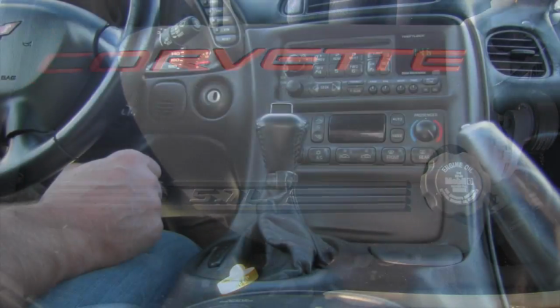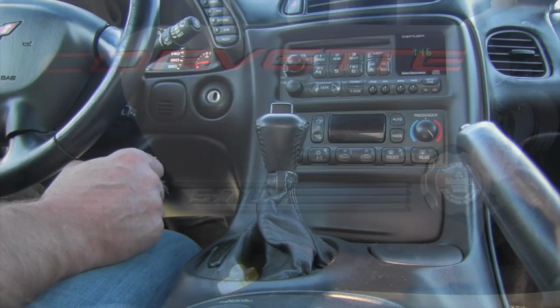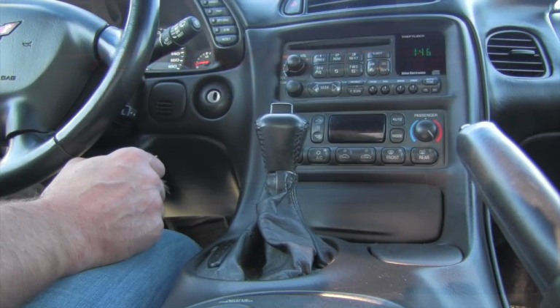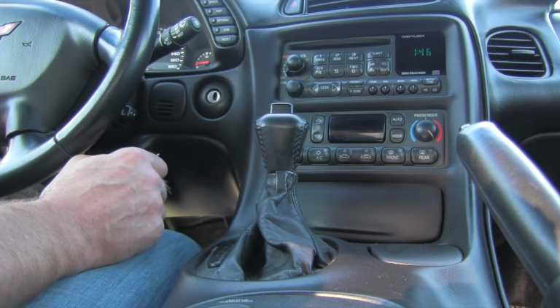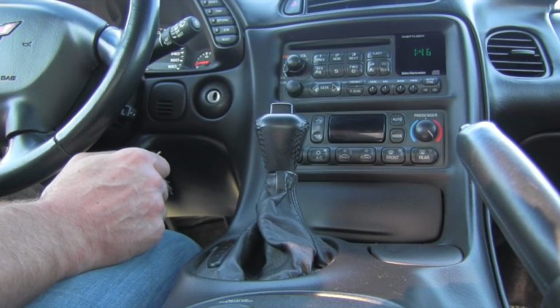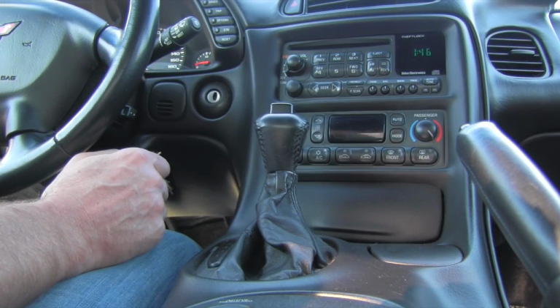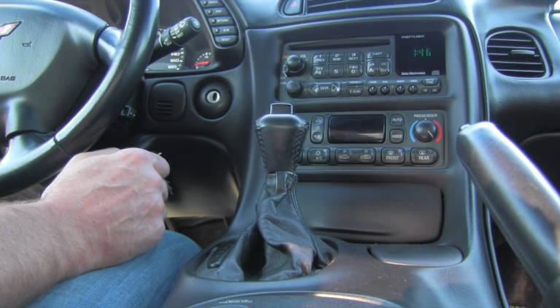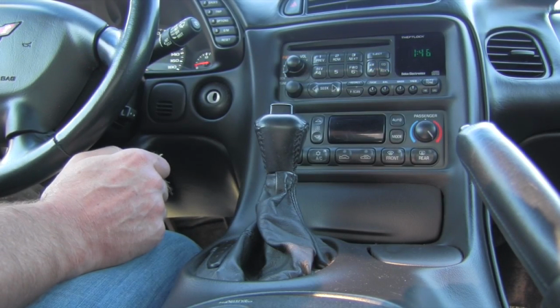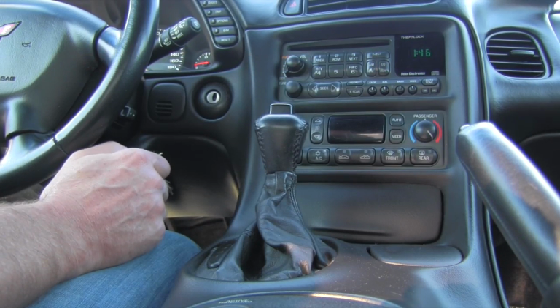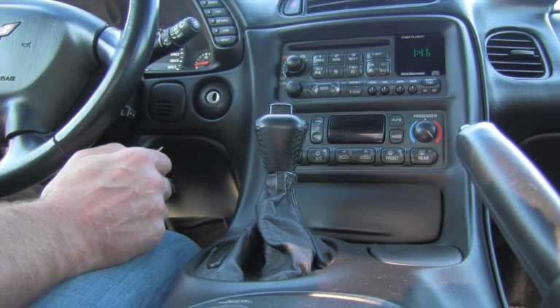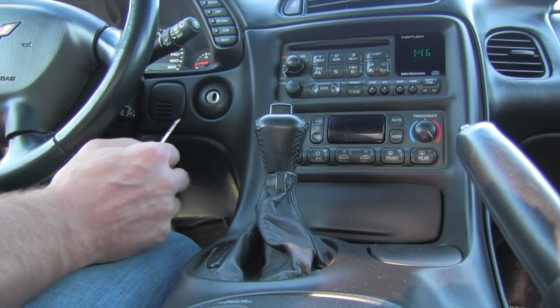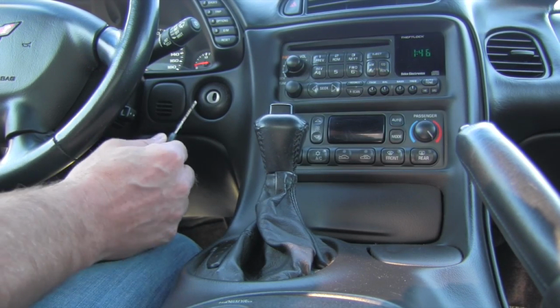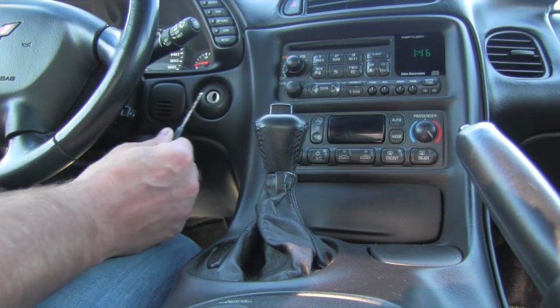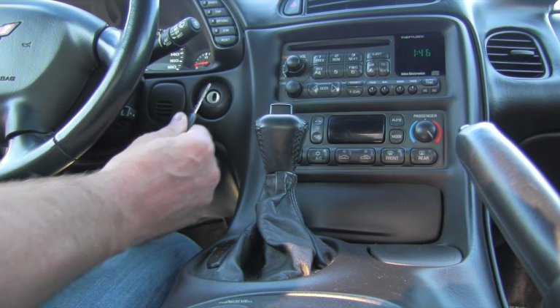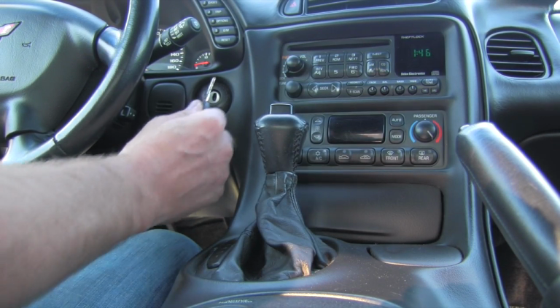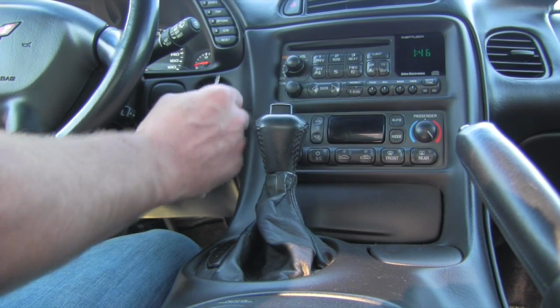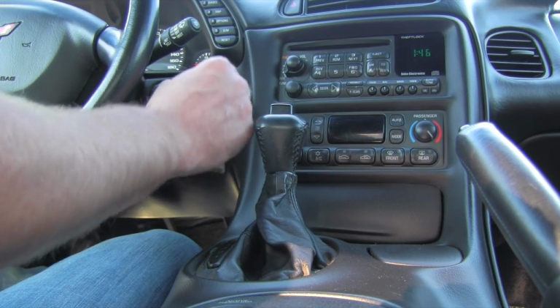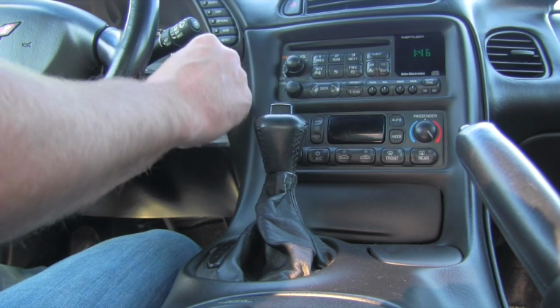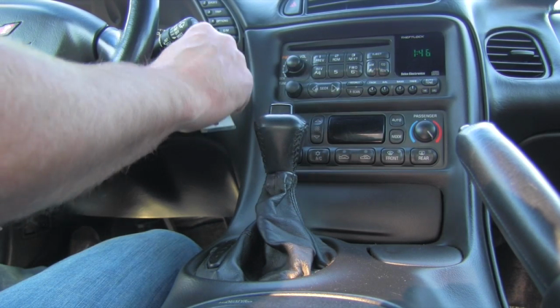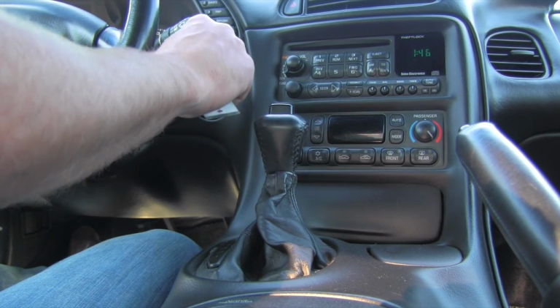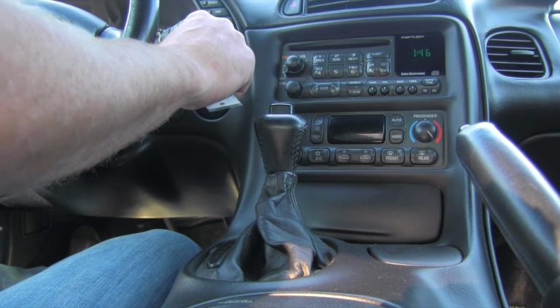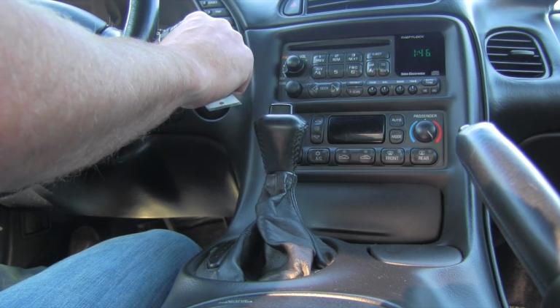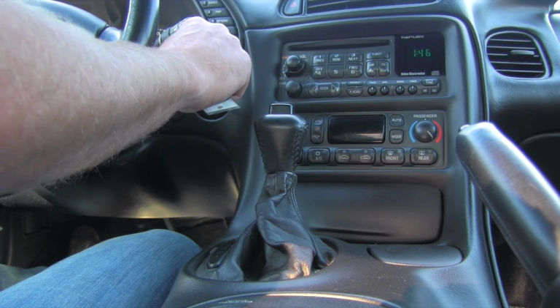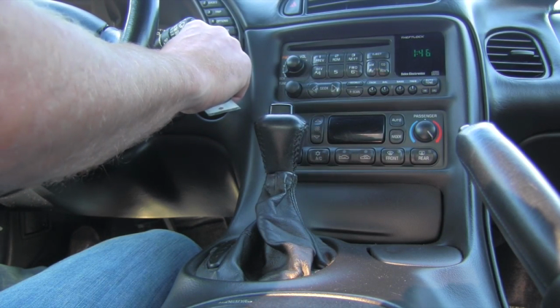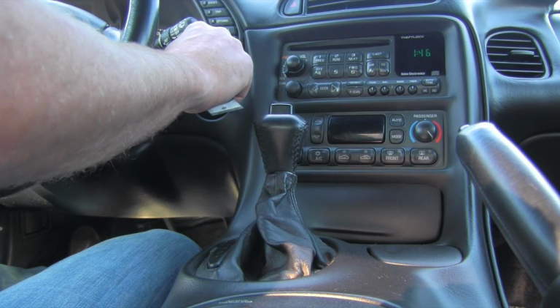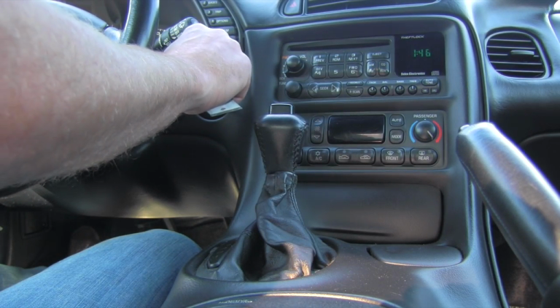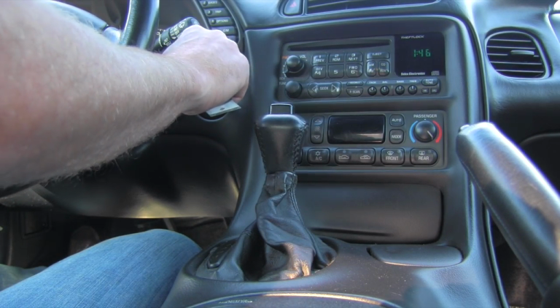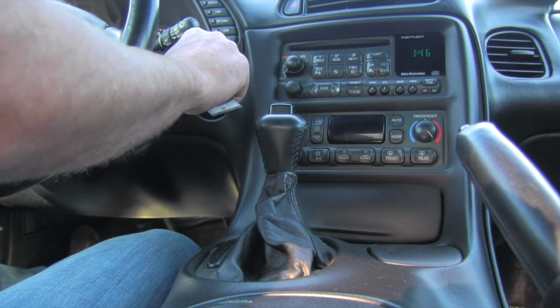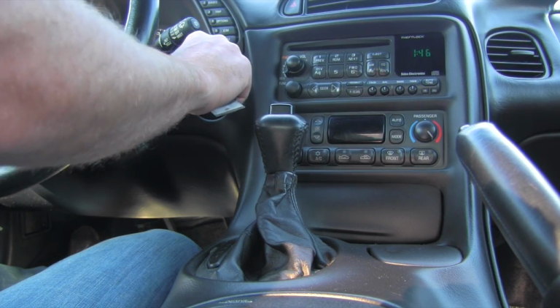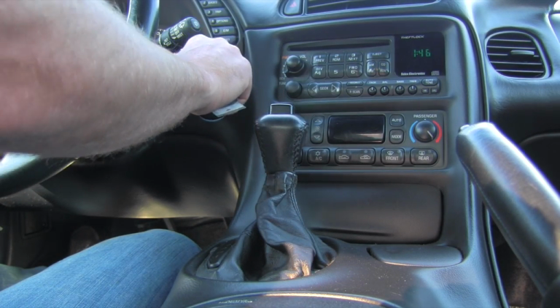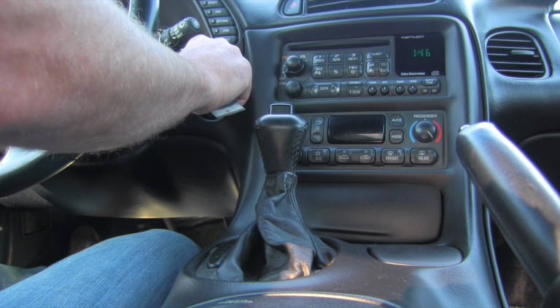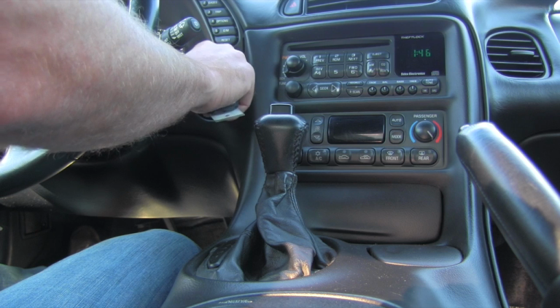Let's check how it sounds when we start up the vehicle with closed windows.